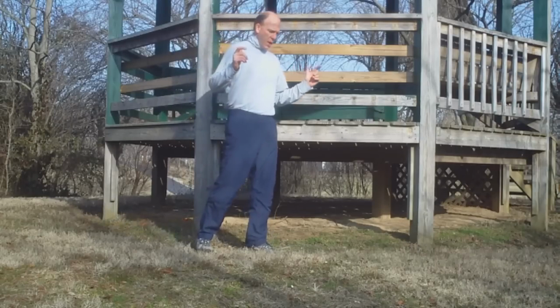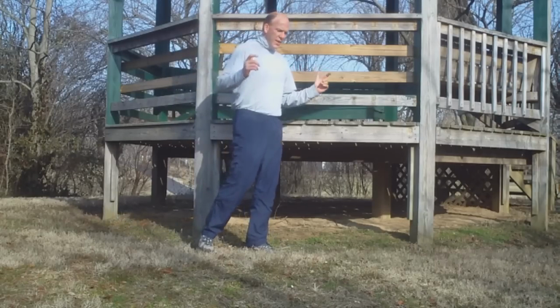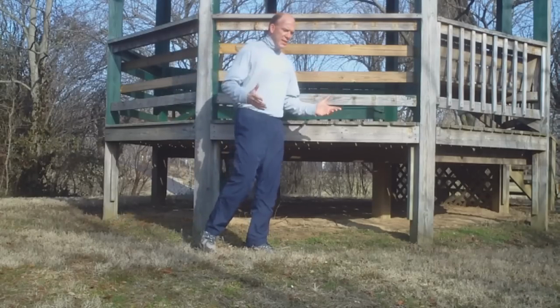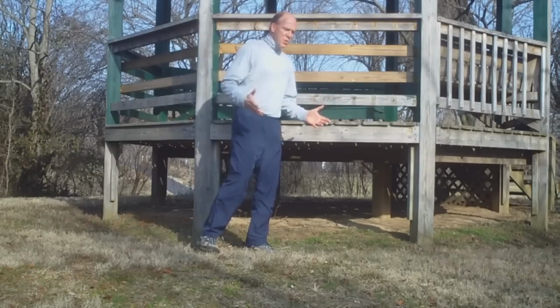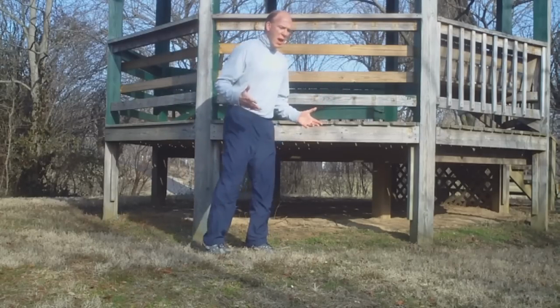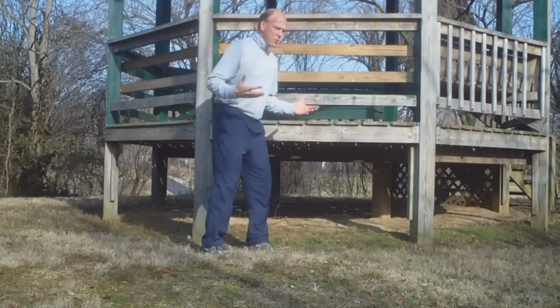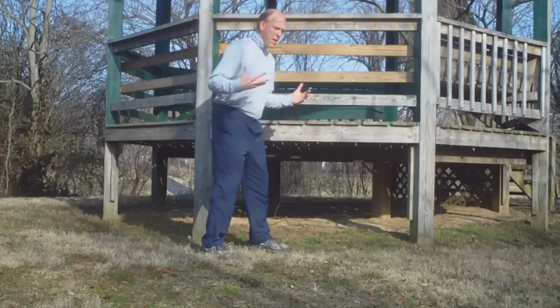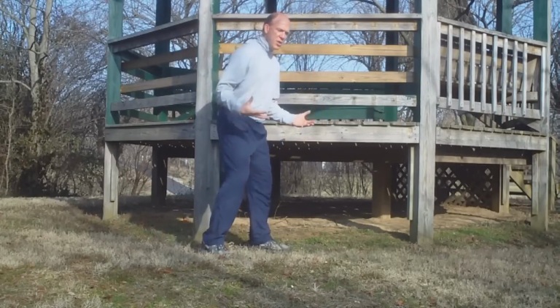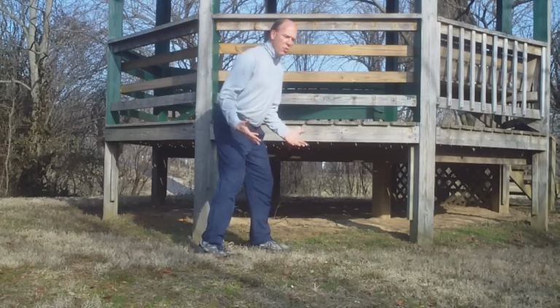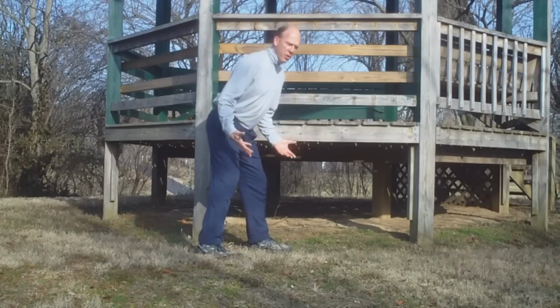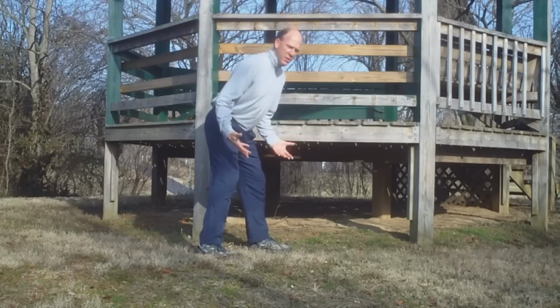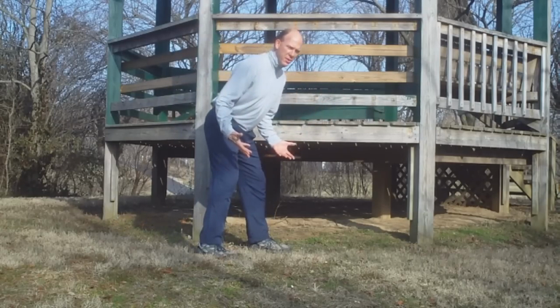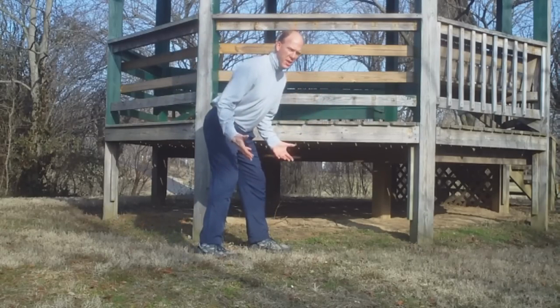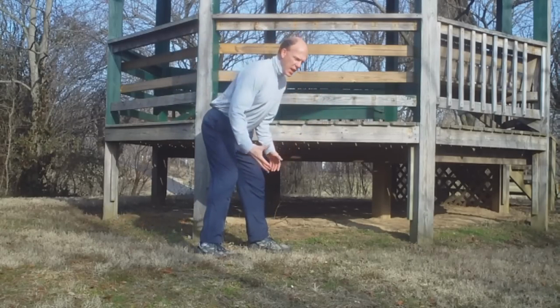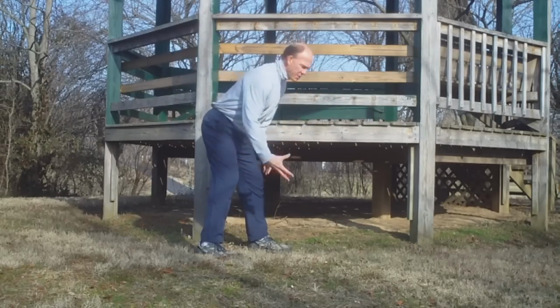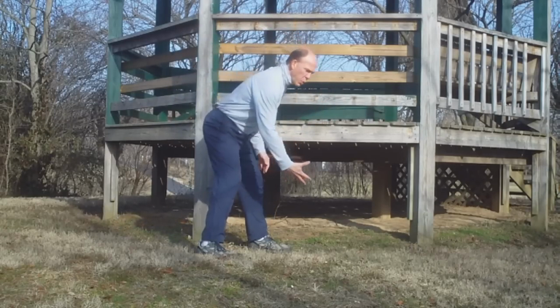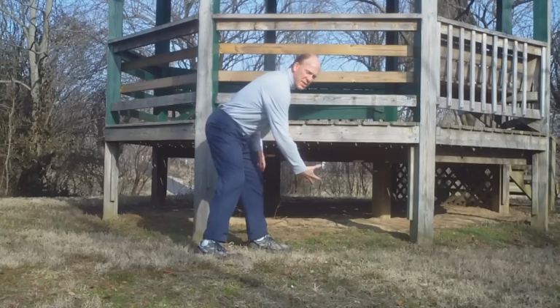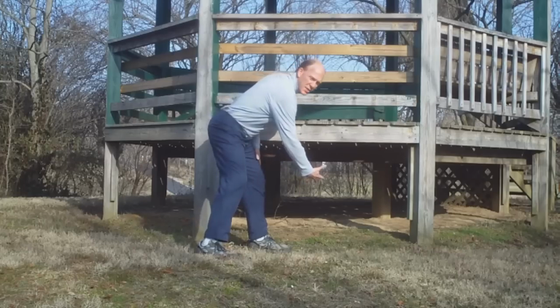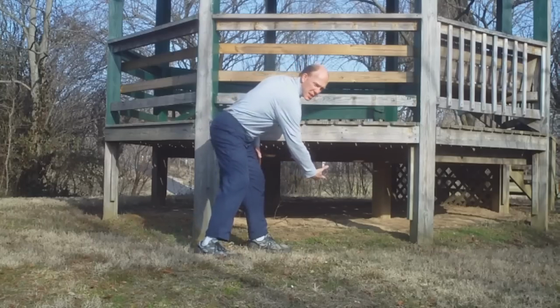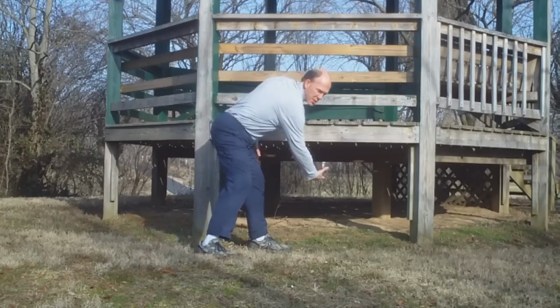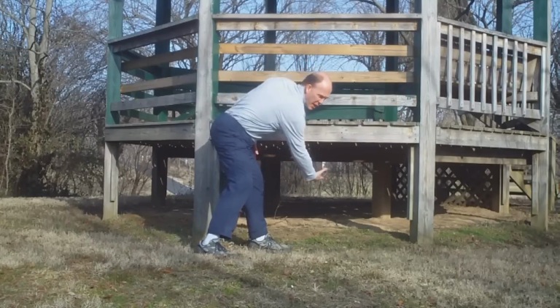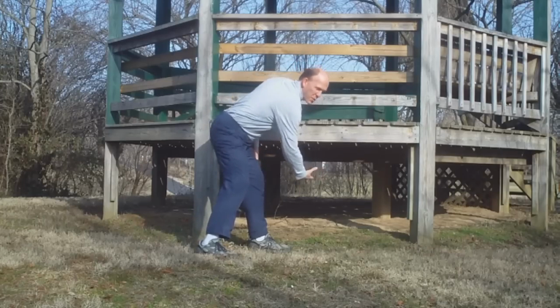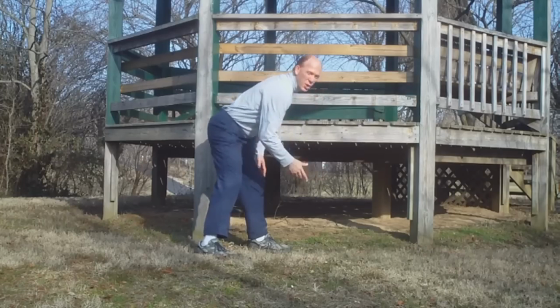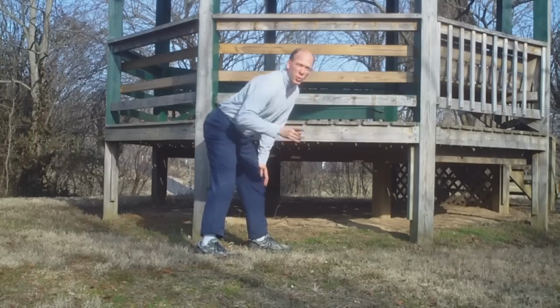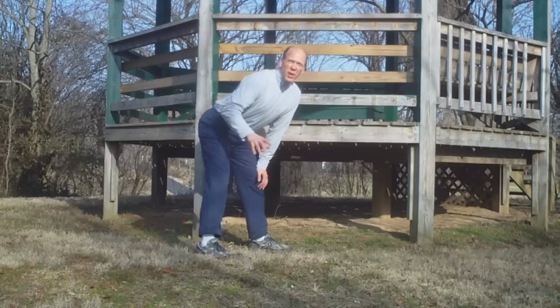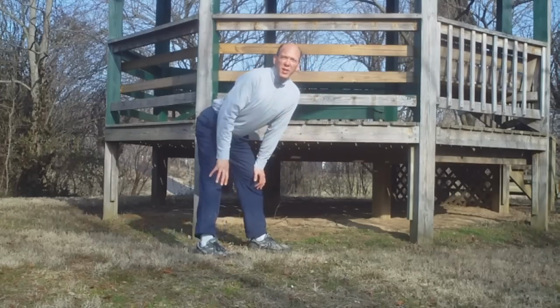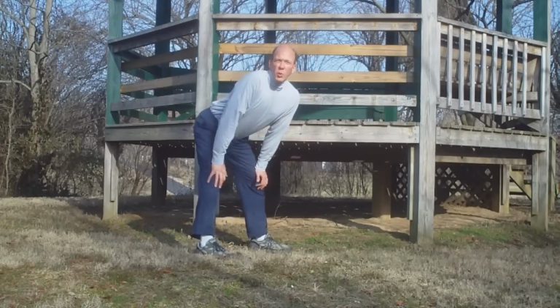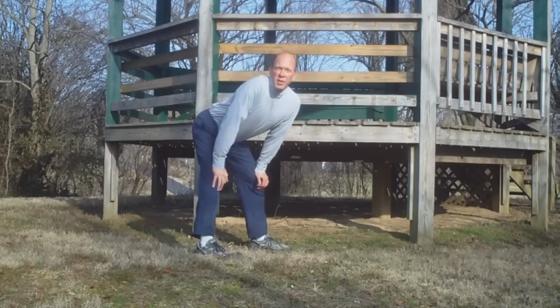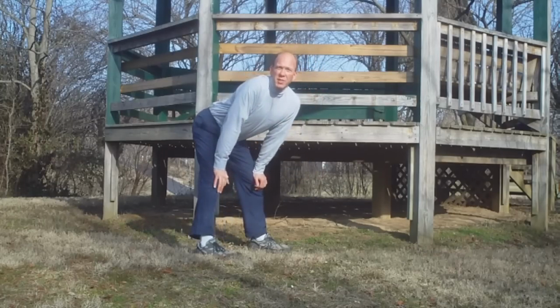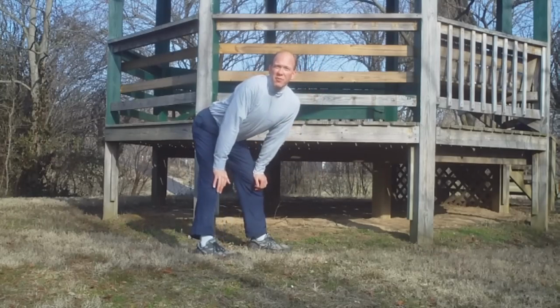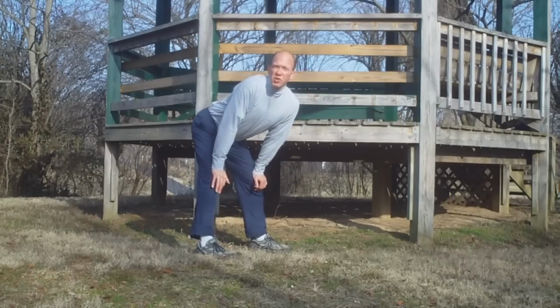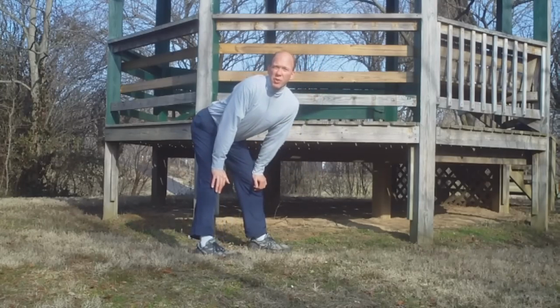Anytime you have to bend over and twist at the same time, you're running a risk of injury.